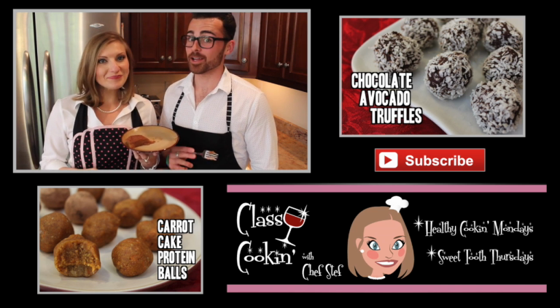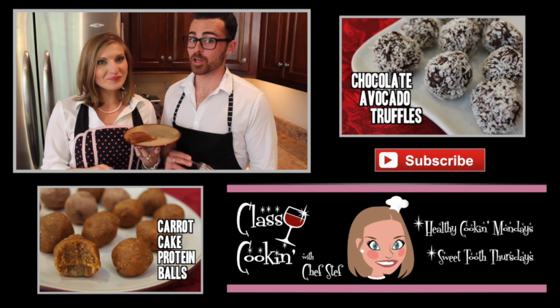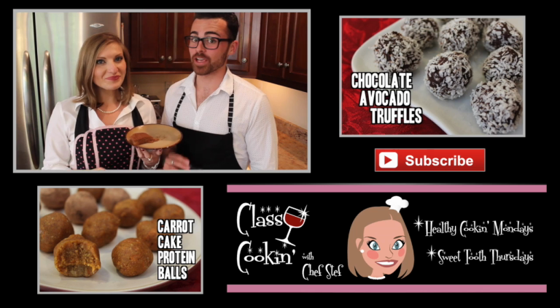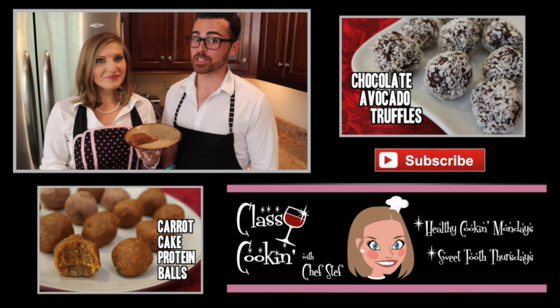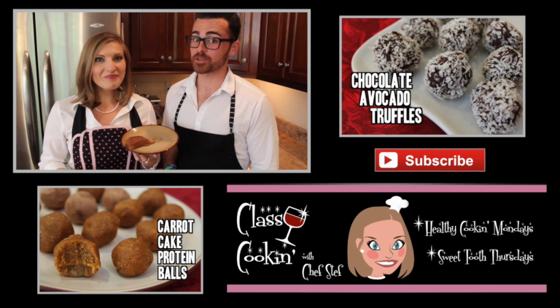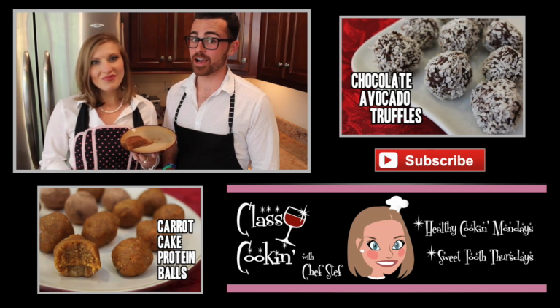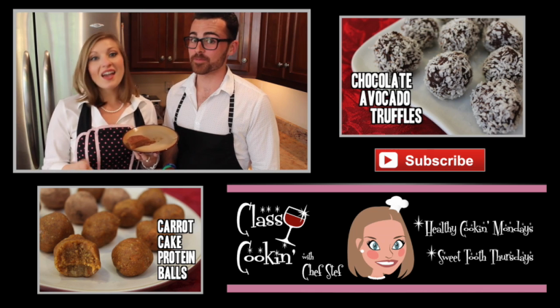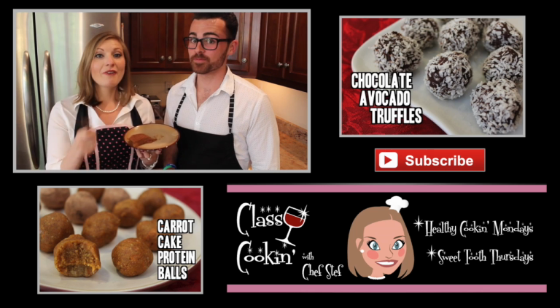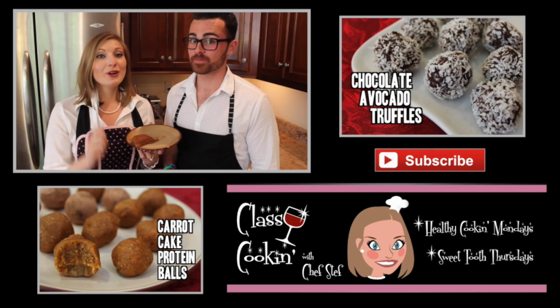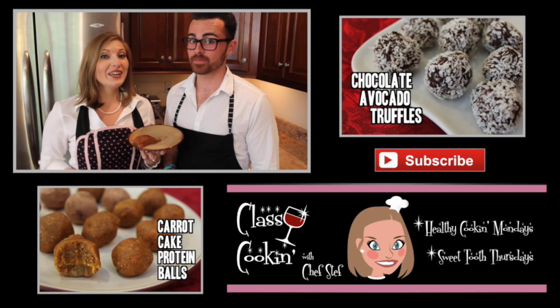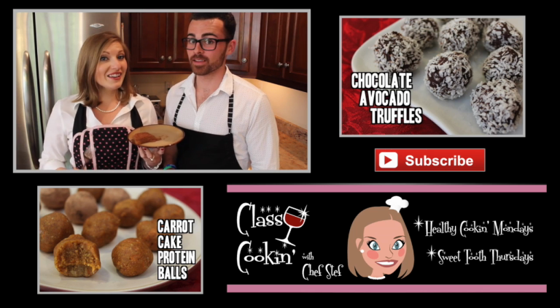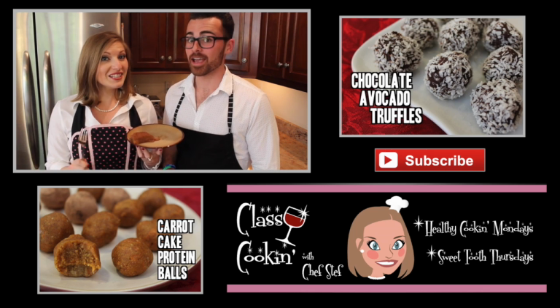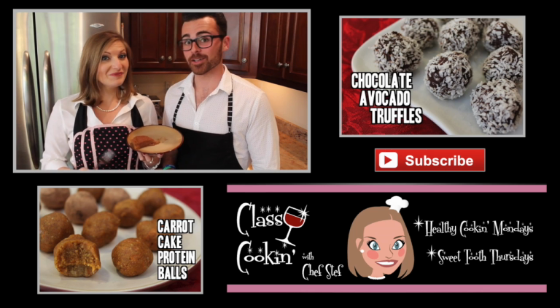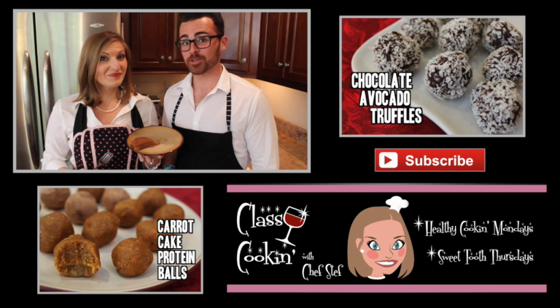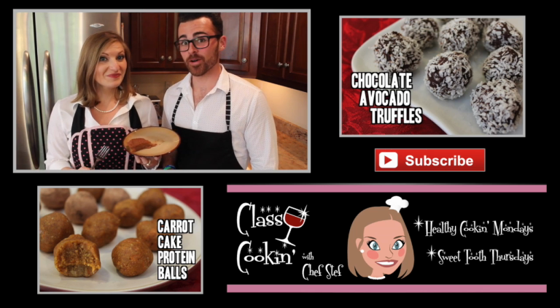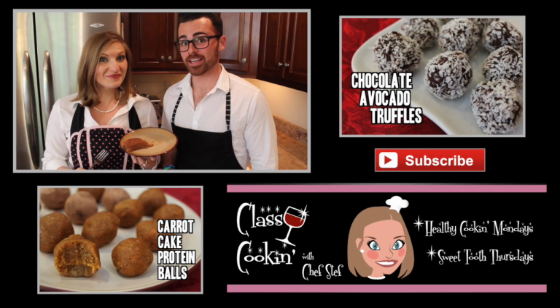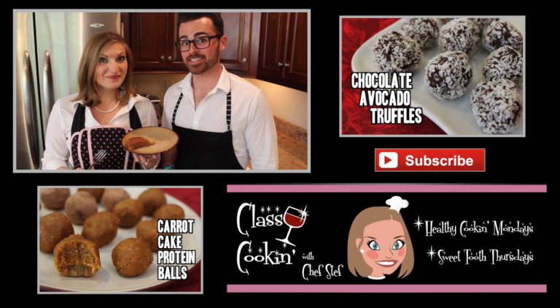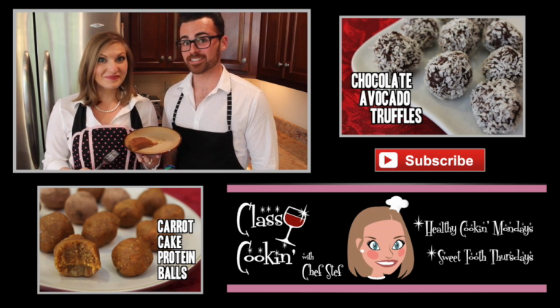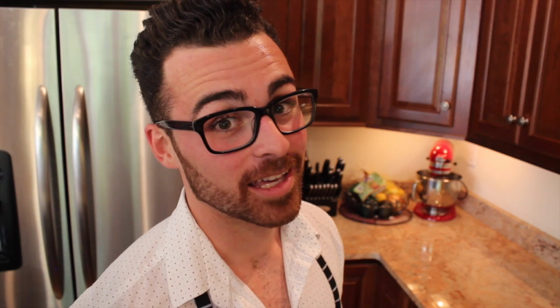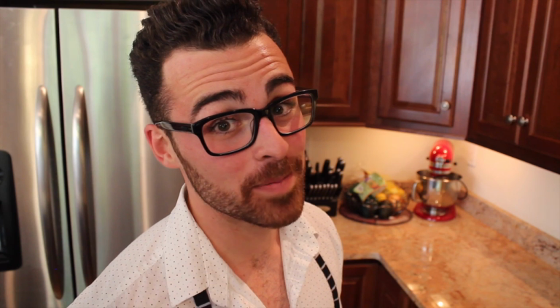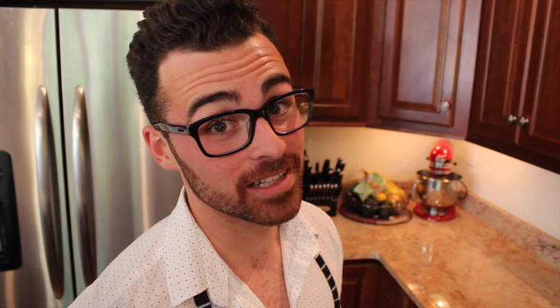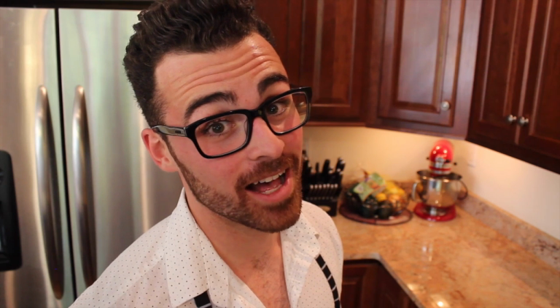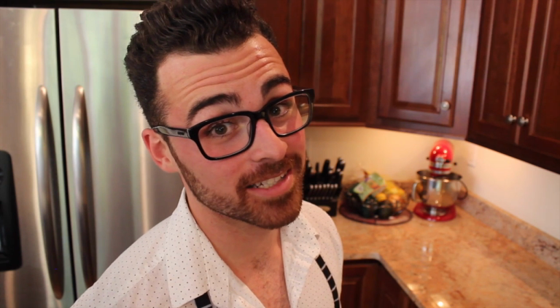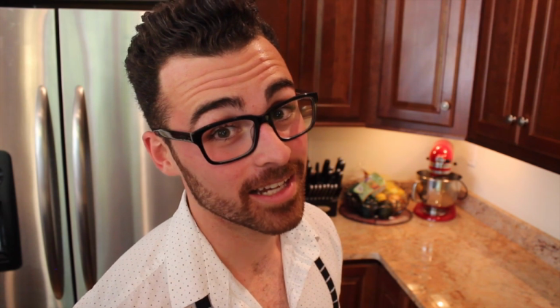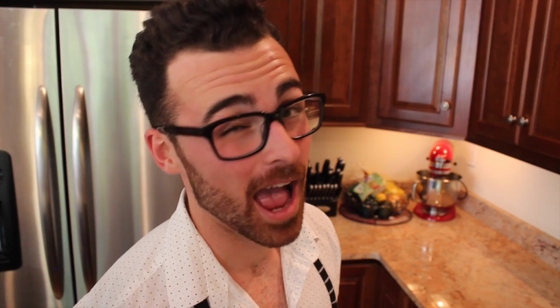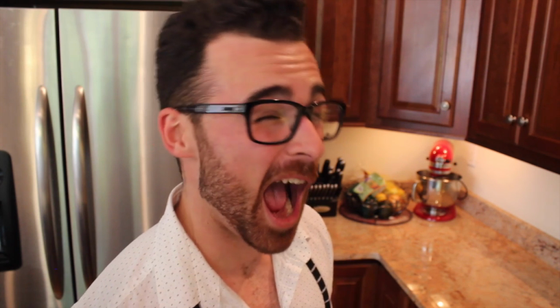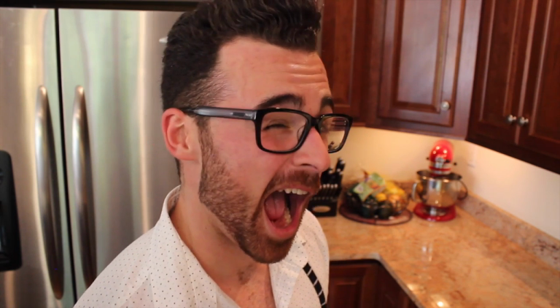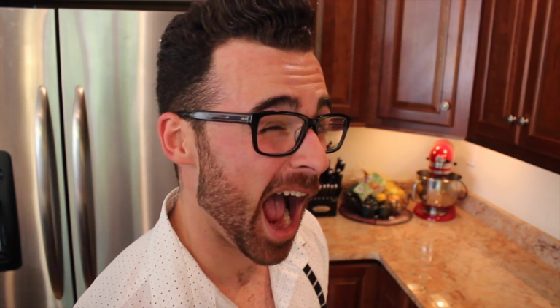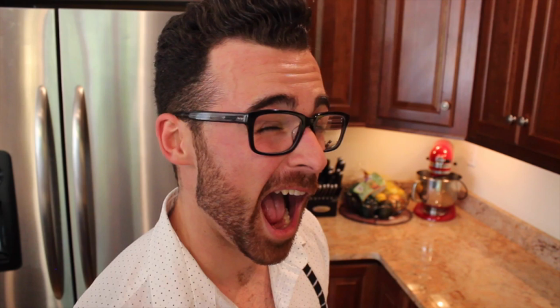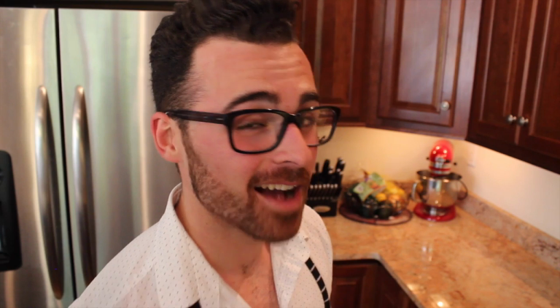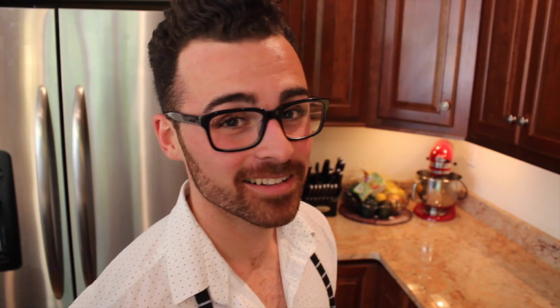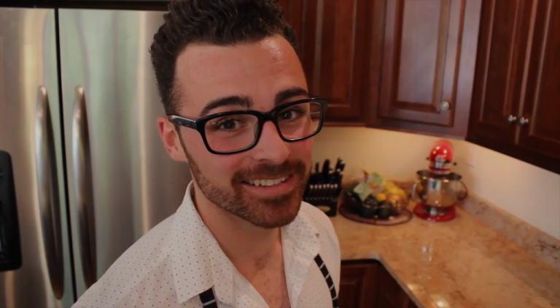And don't forget to subscribe. Have a great weekend. And as always, keep it classy. Cheers!